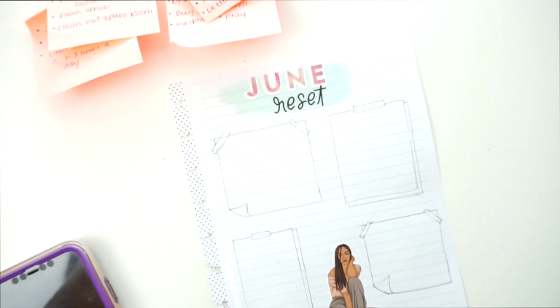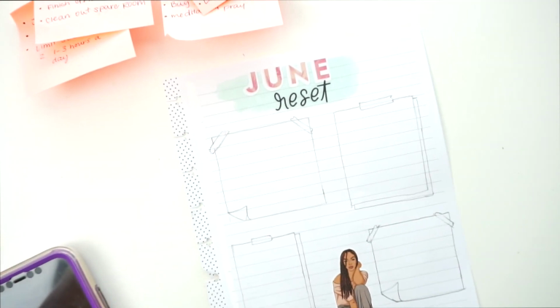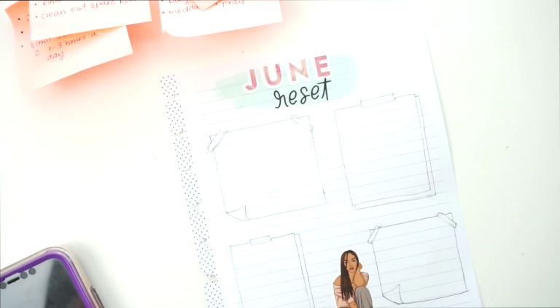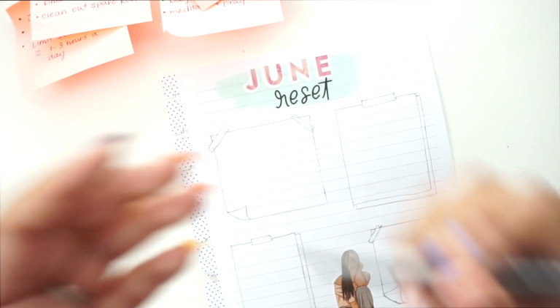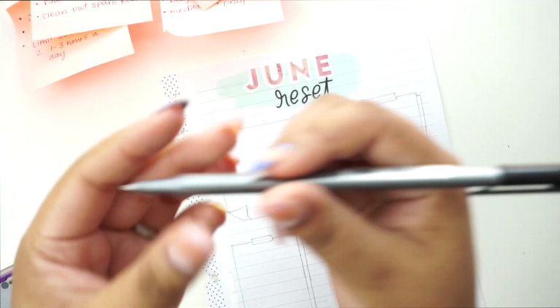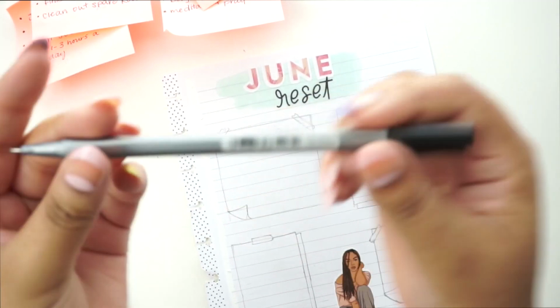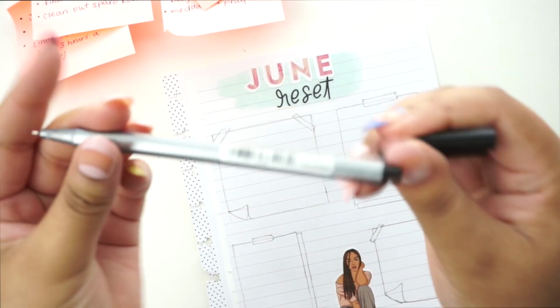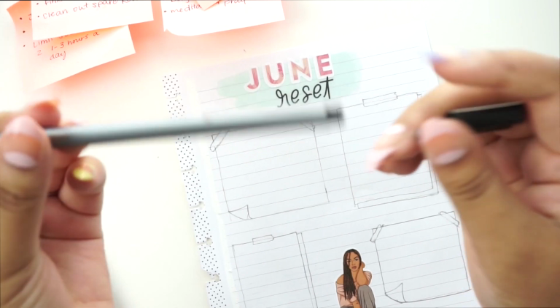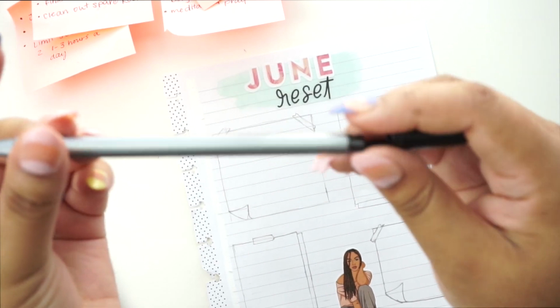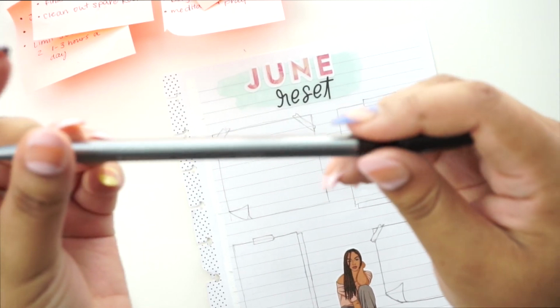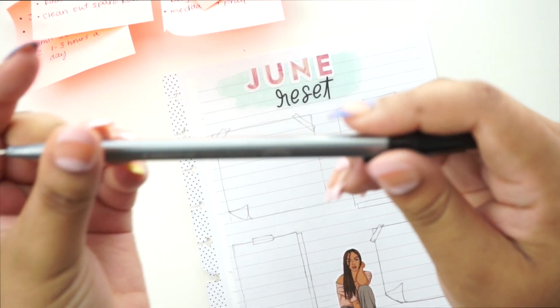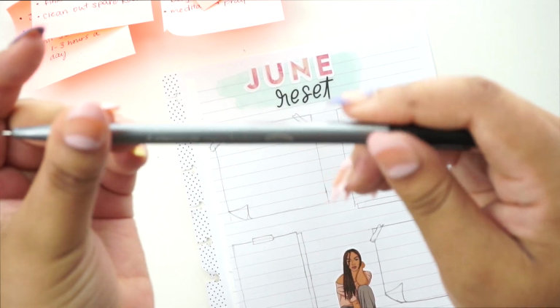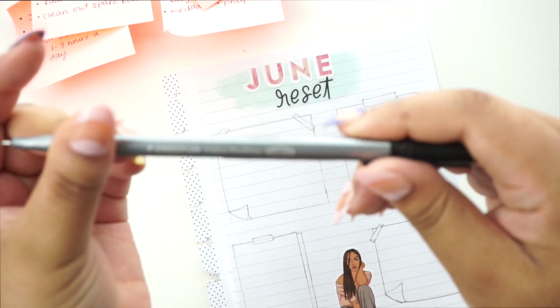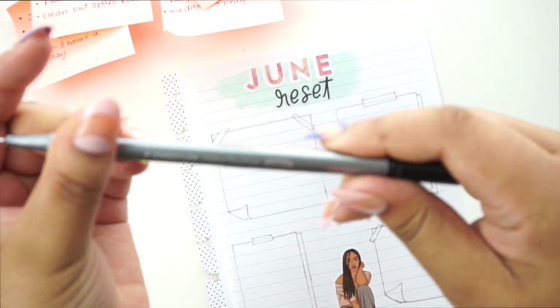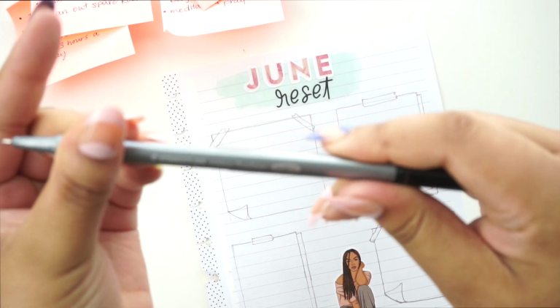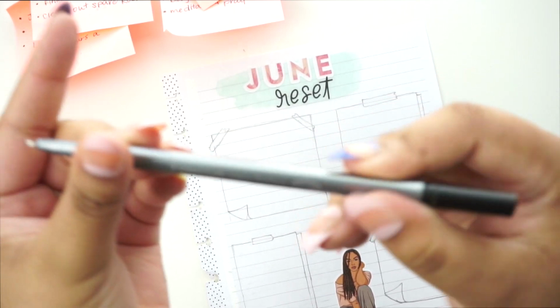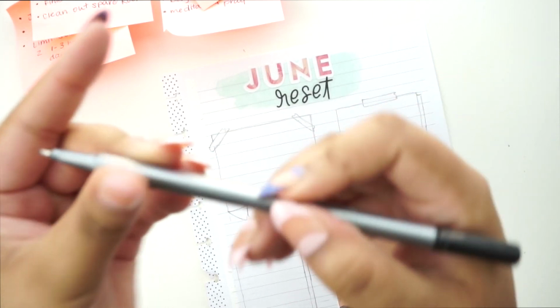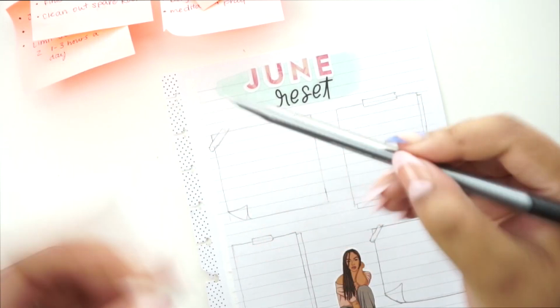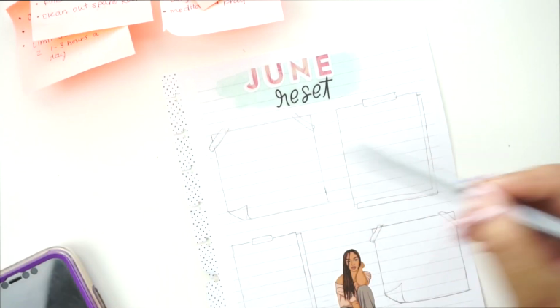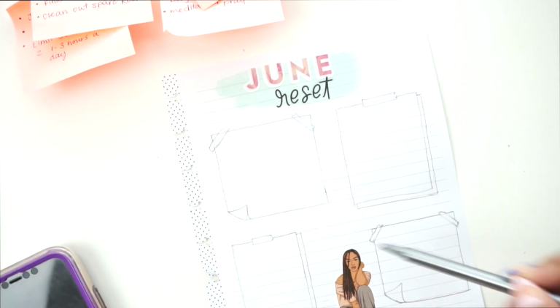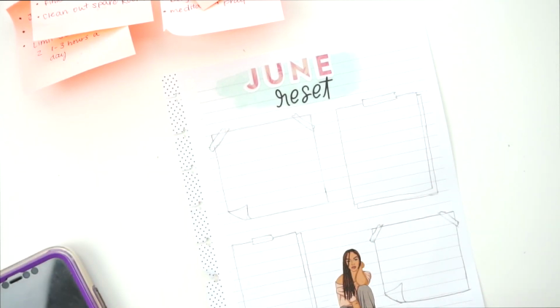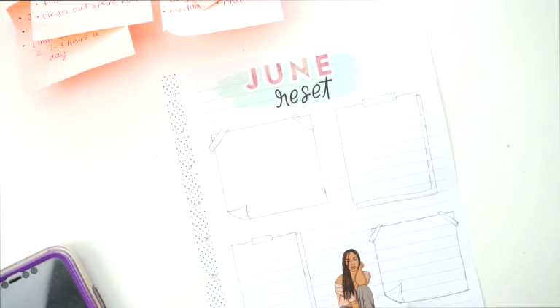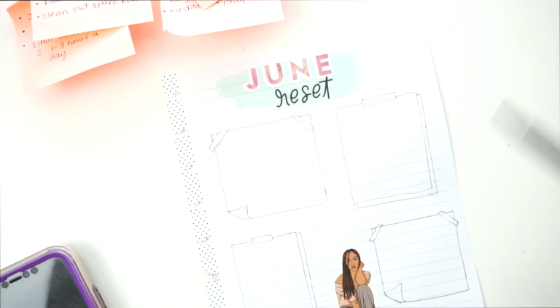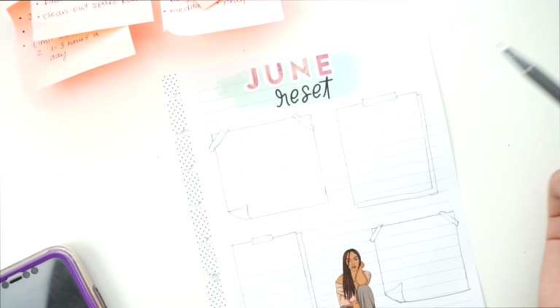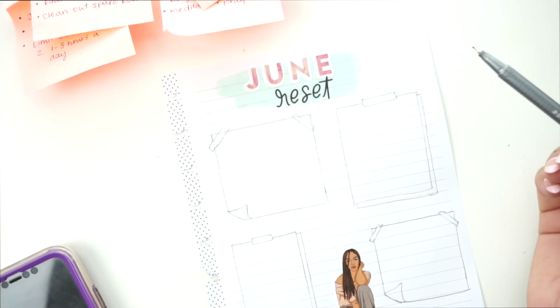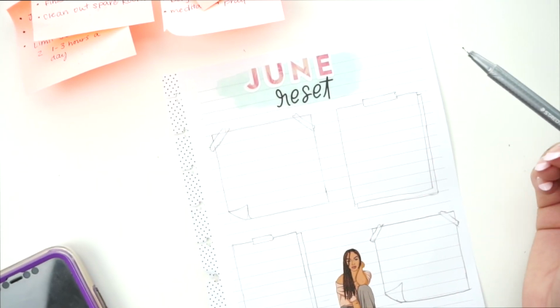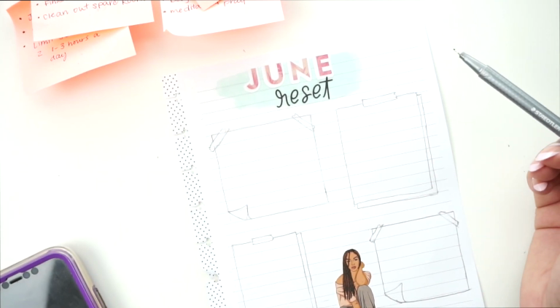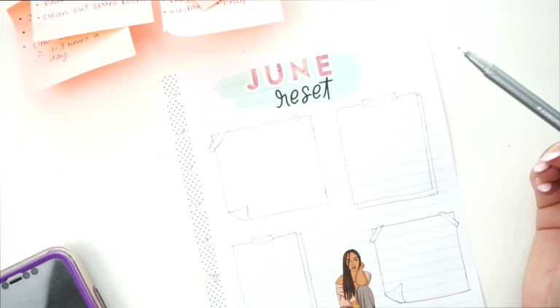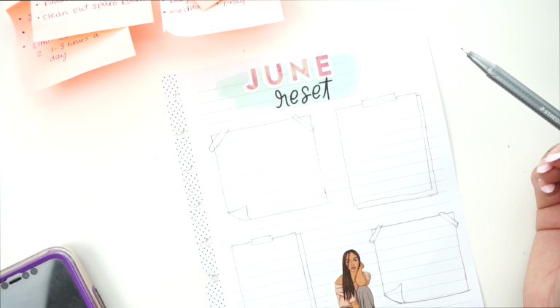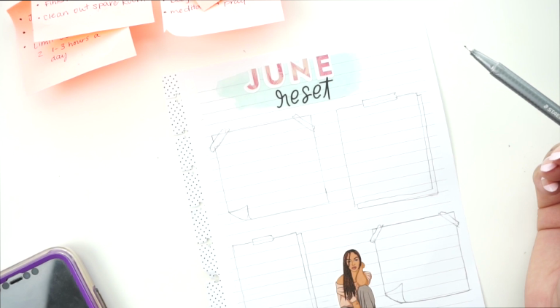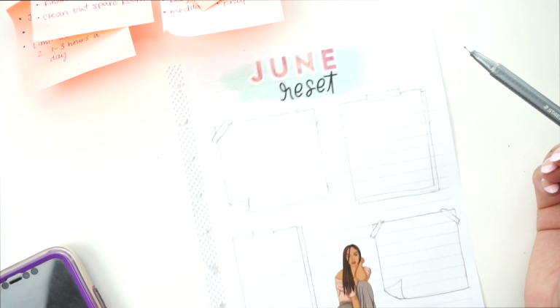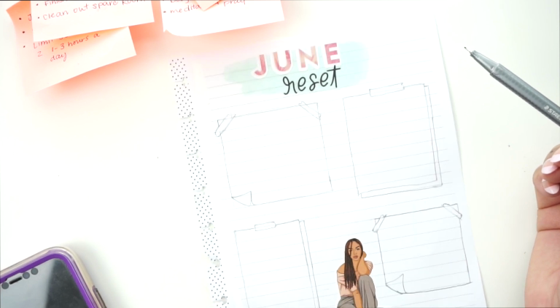Now I'm going to take my Staedtler fineliner and outline all of my boxes and everything.